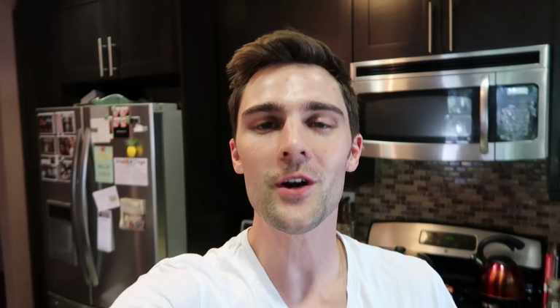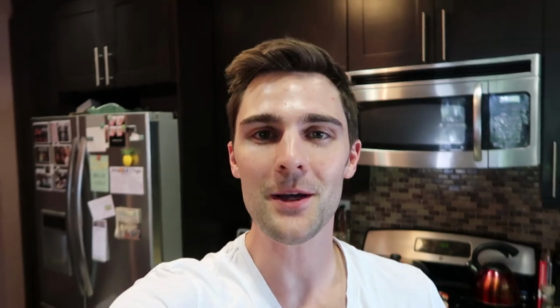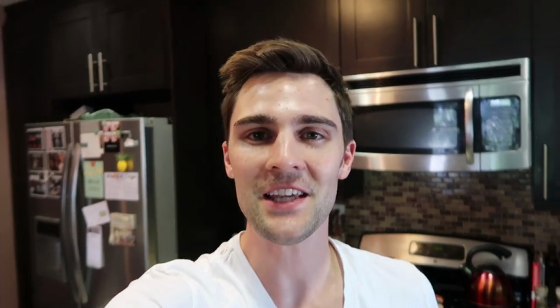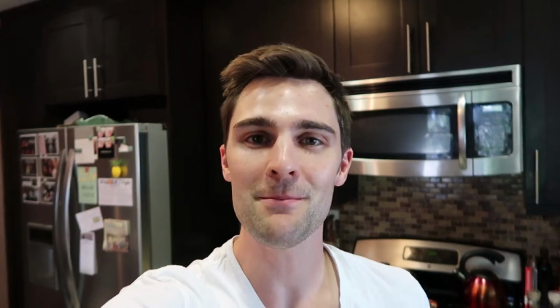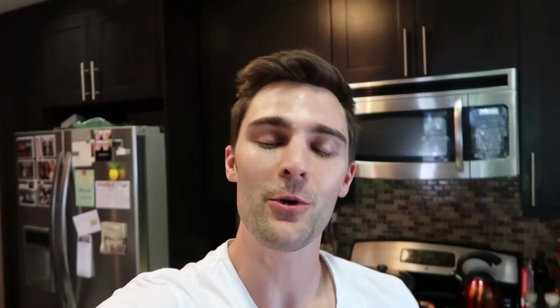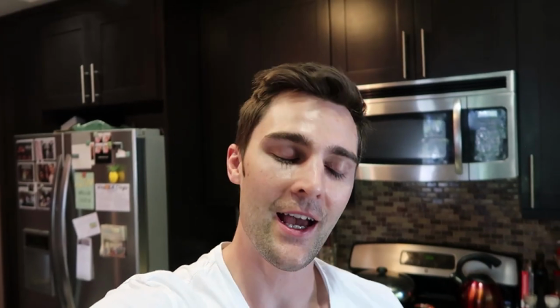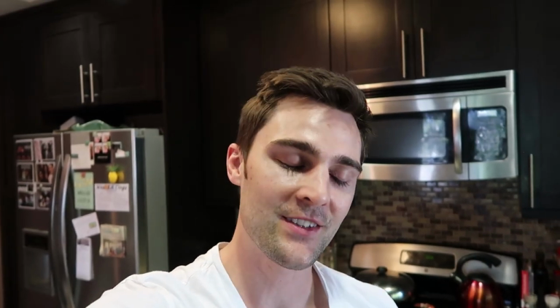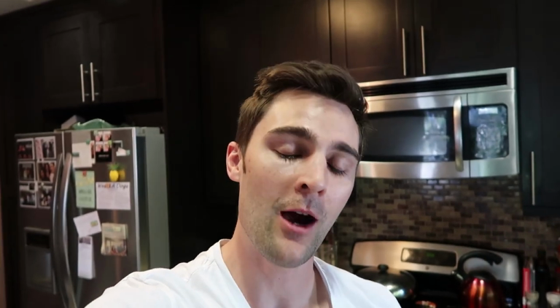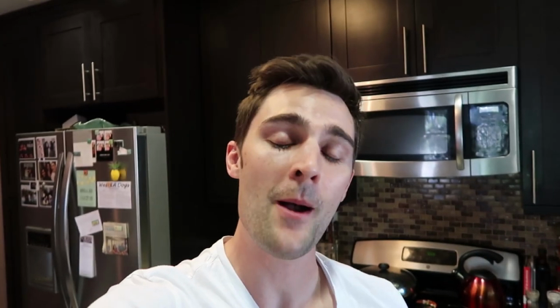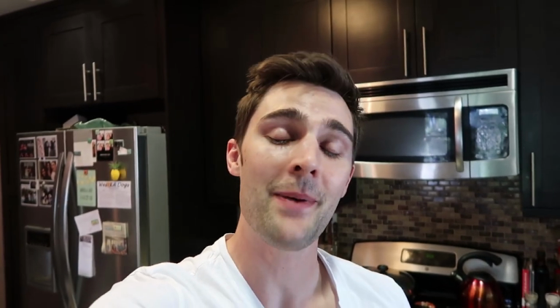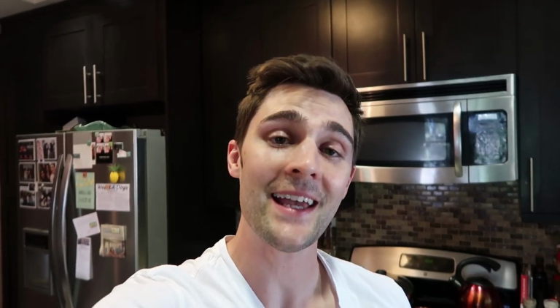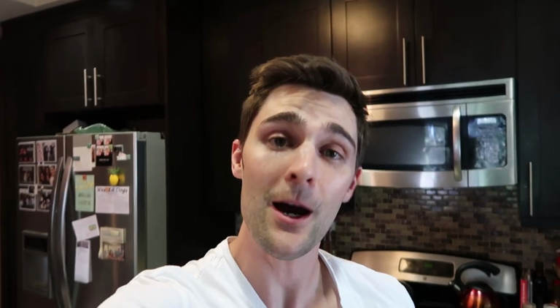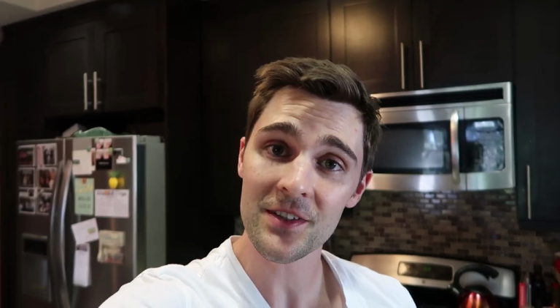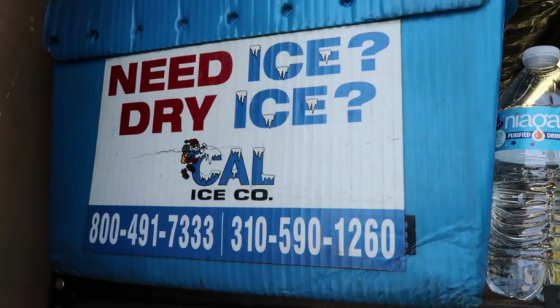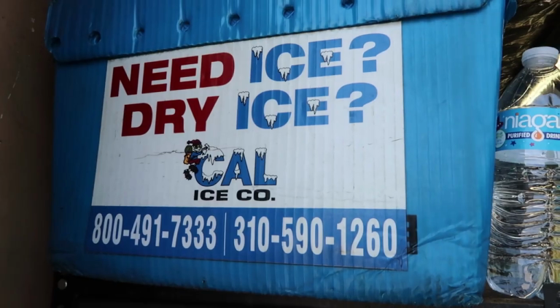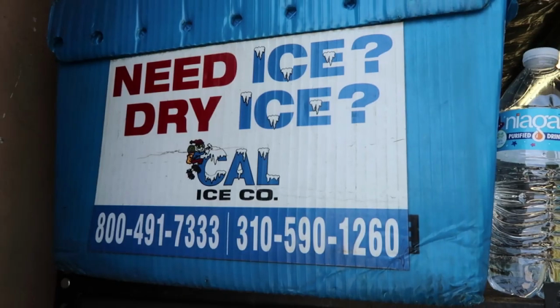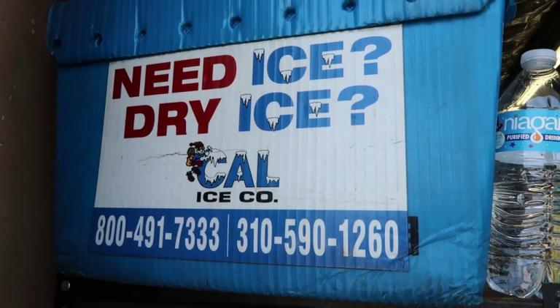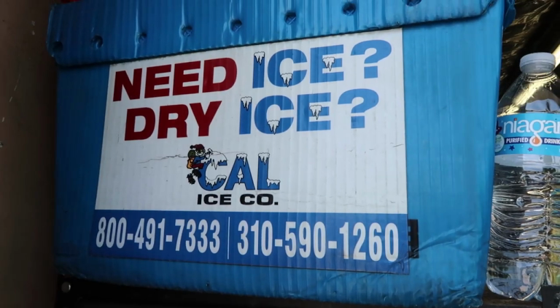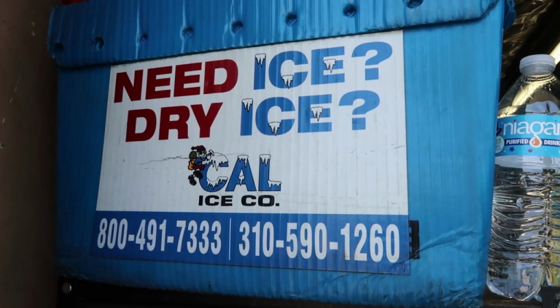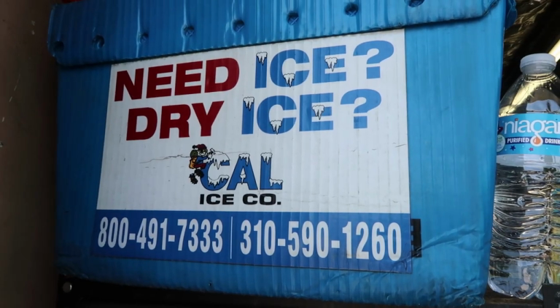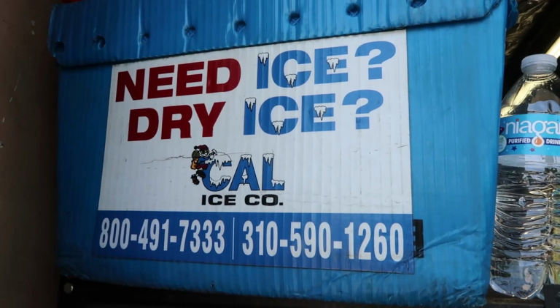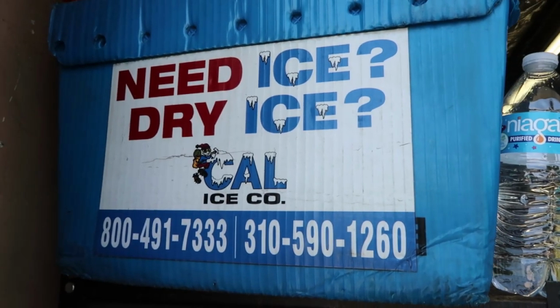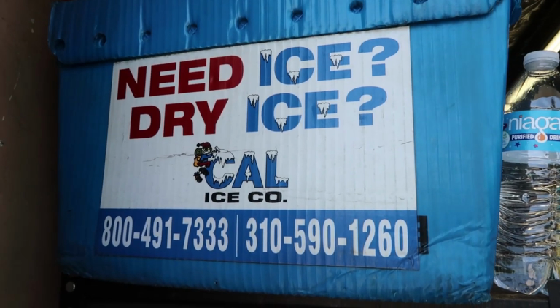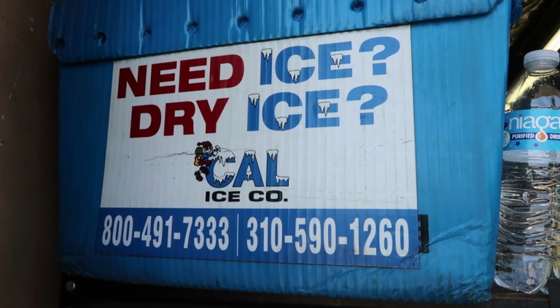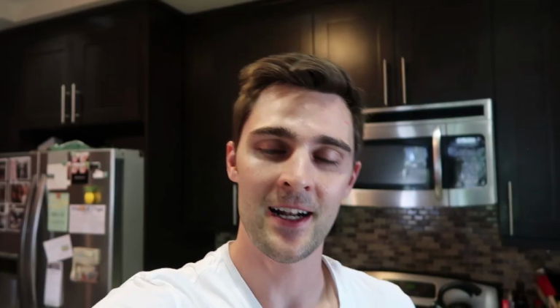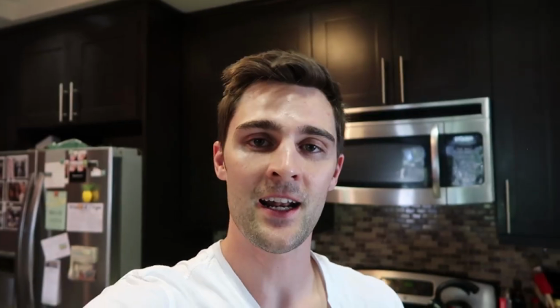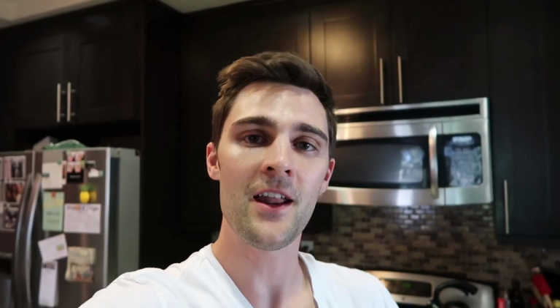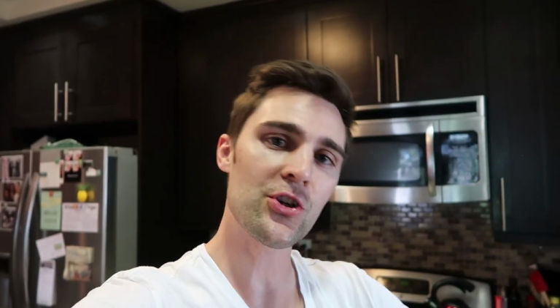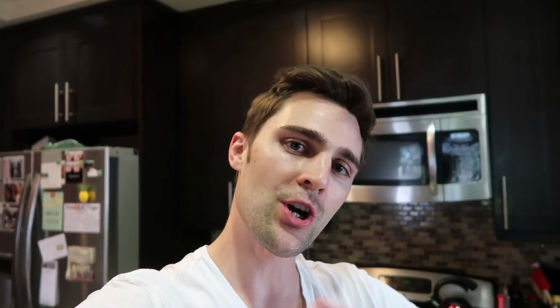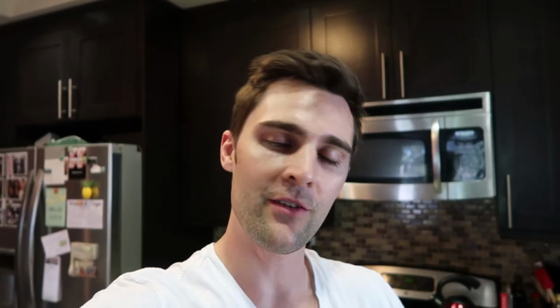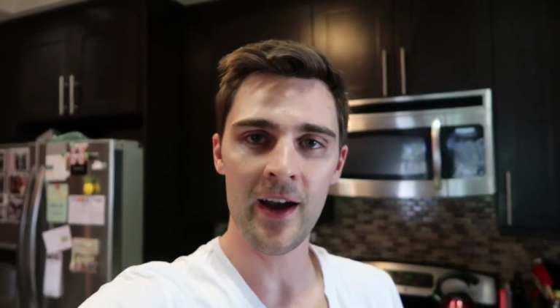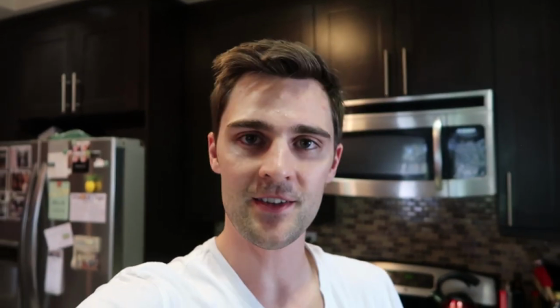What is up team? So I went back out to the ice place, Calice, and I got another chunk of ice.